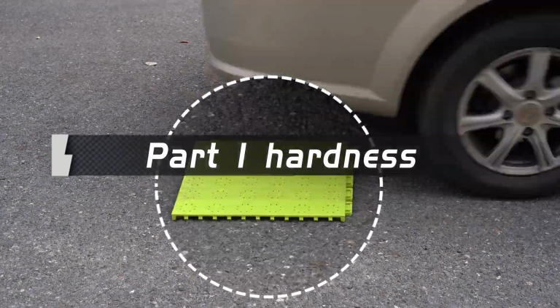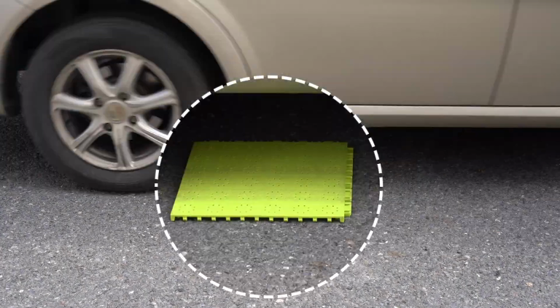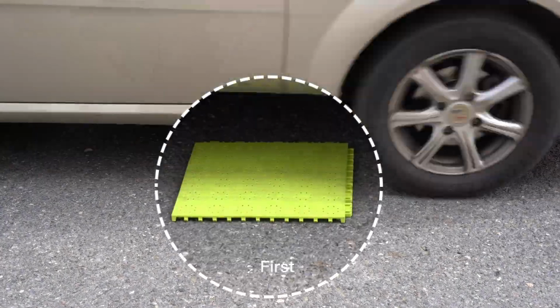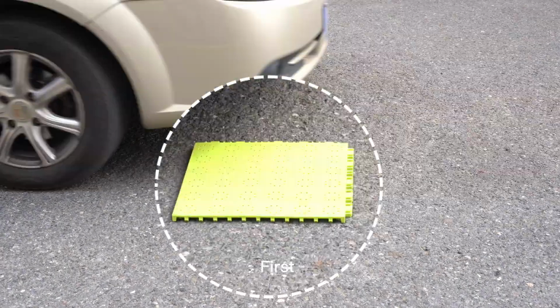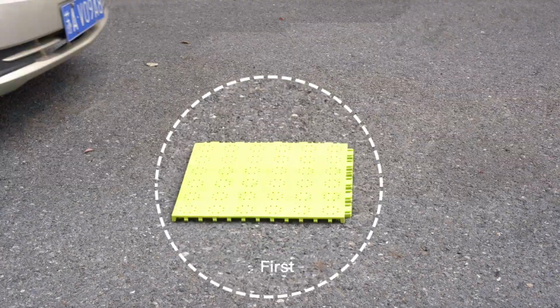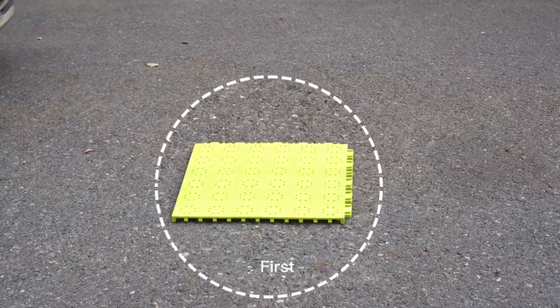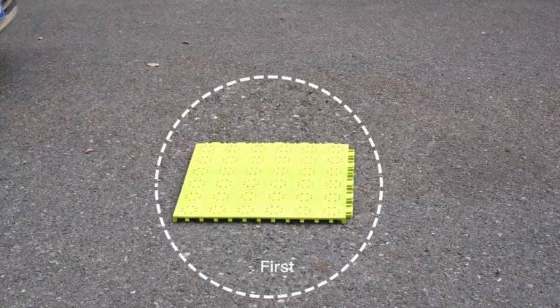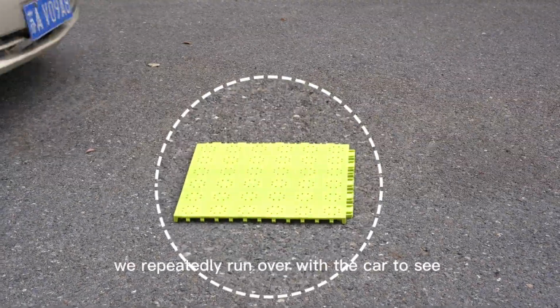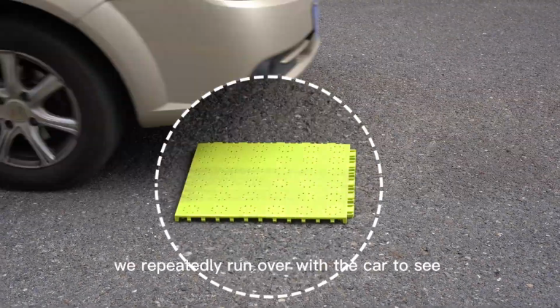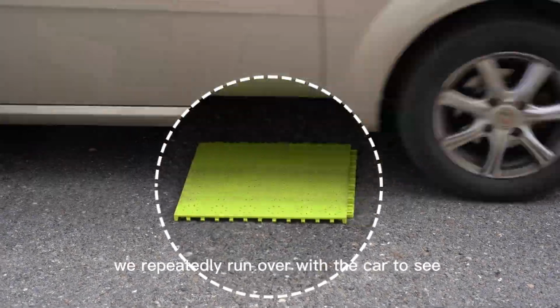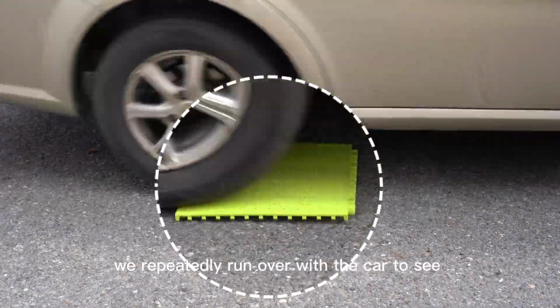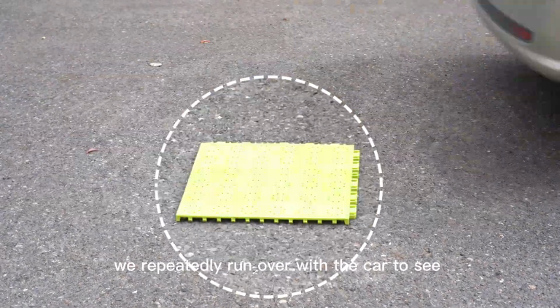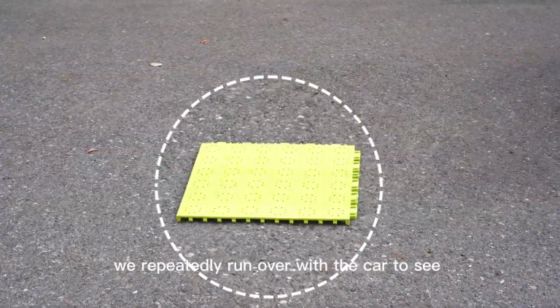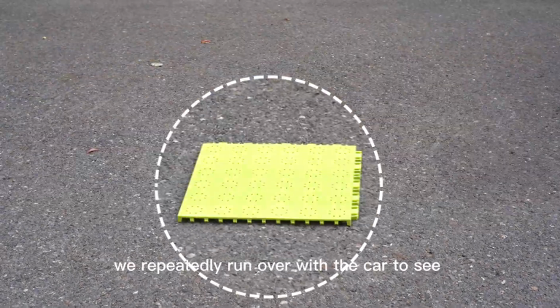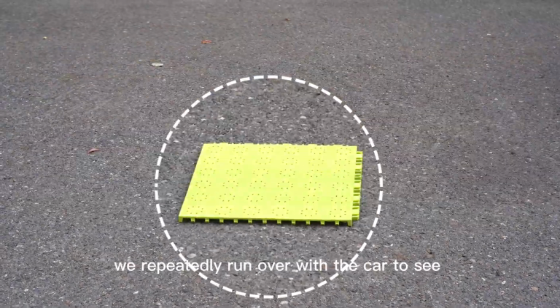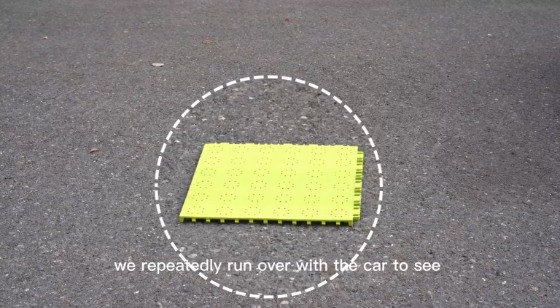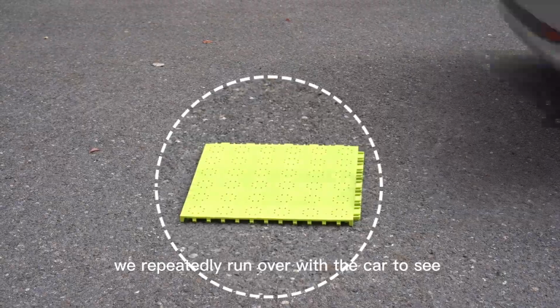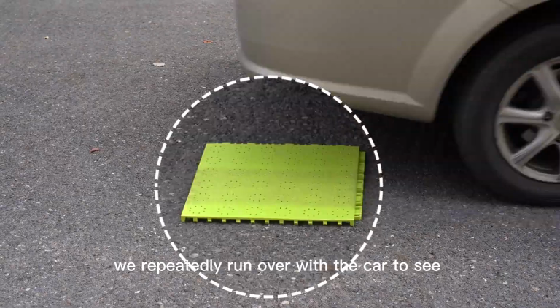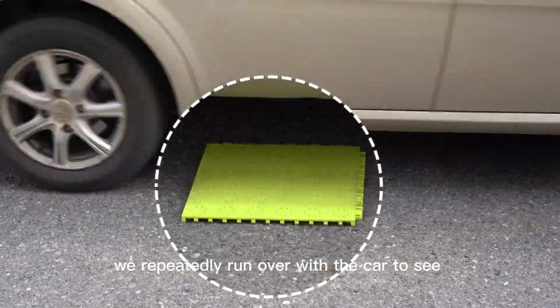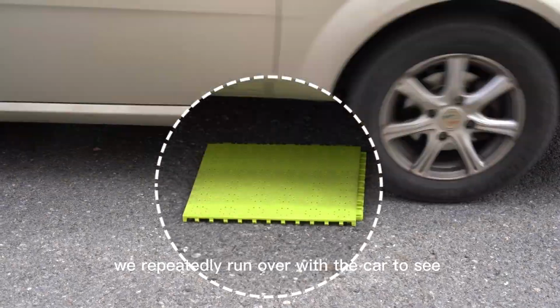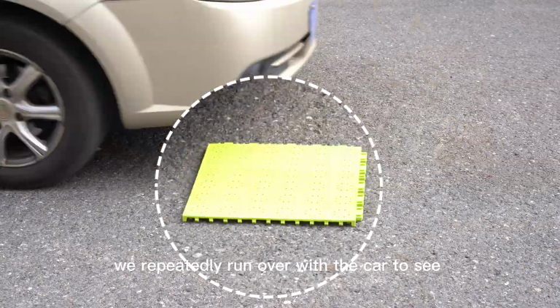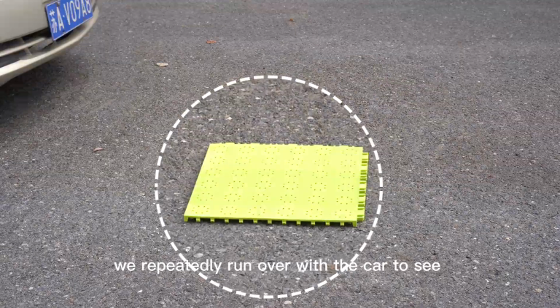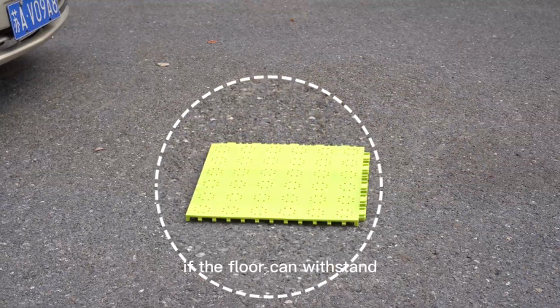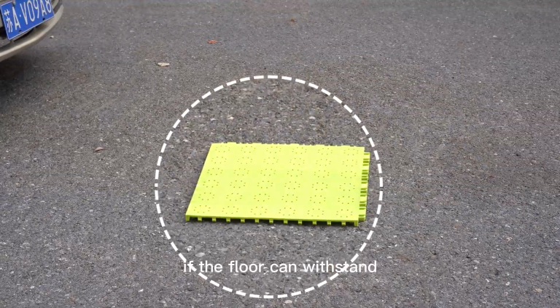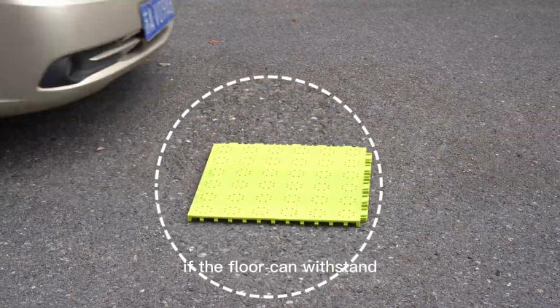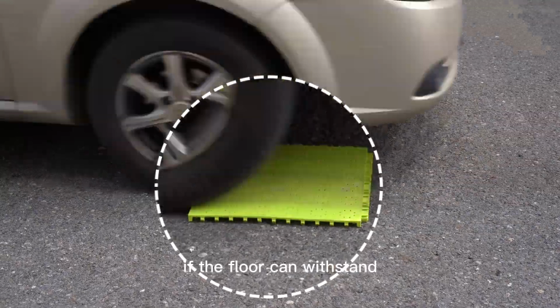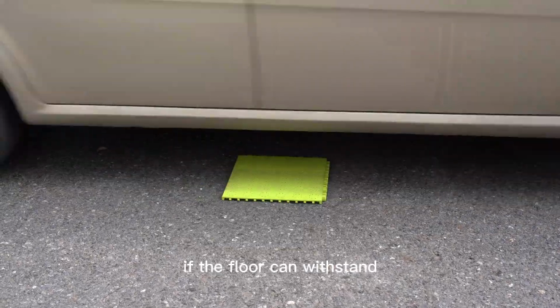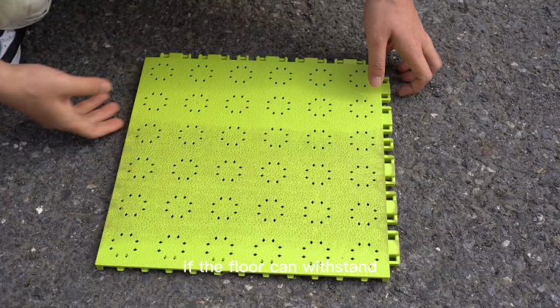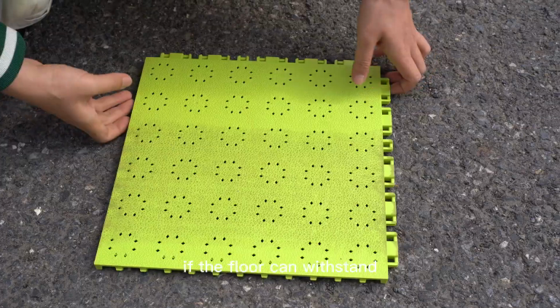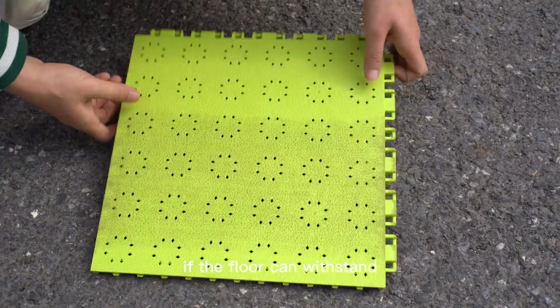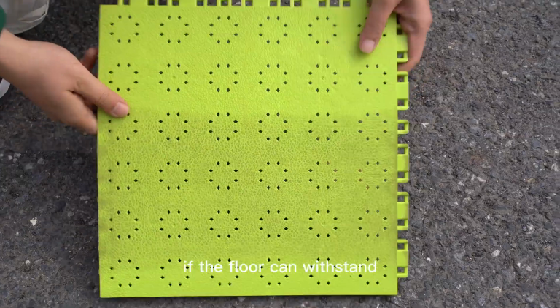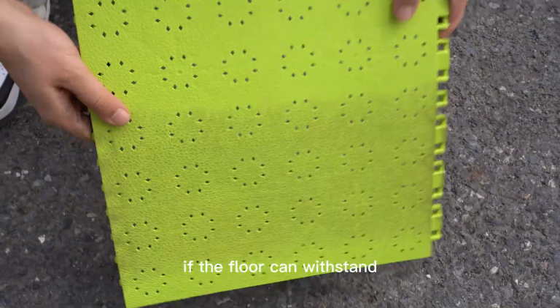First, we repeatedly crash with a car to see if the floor can withstand.